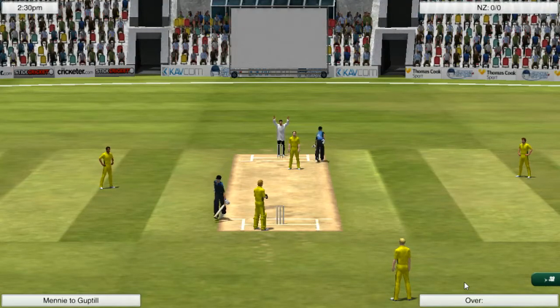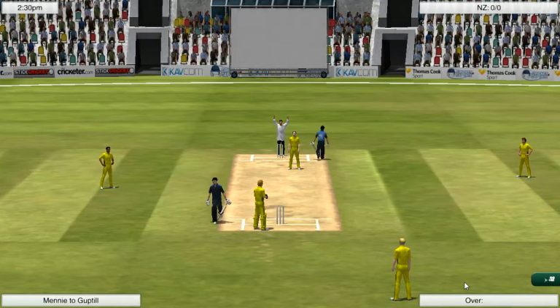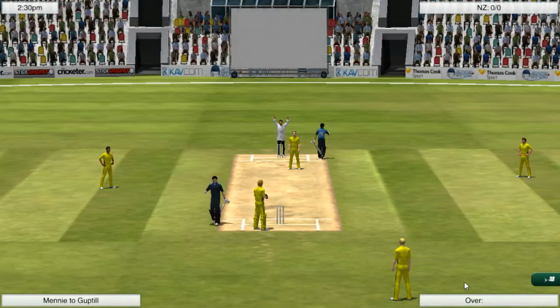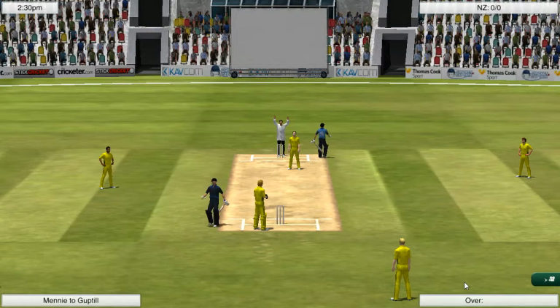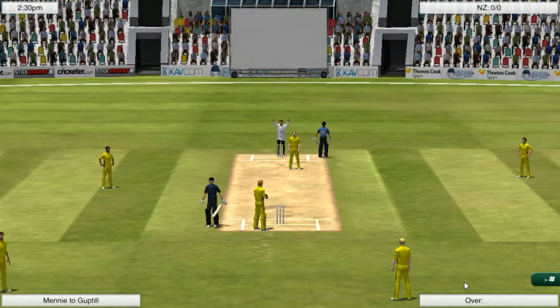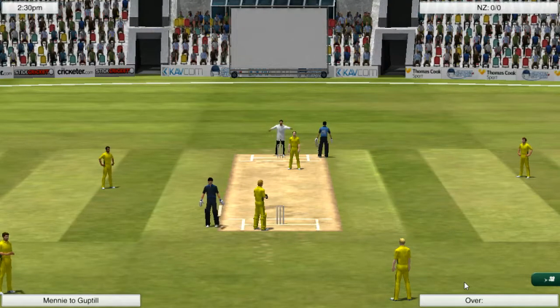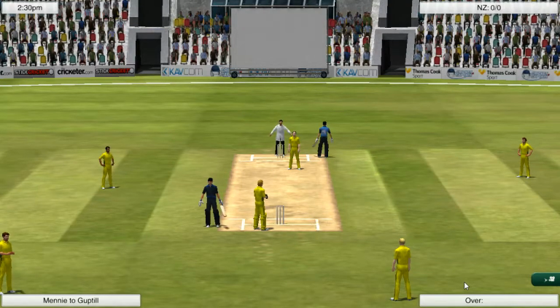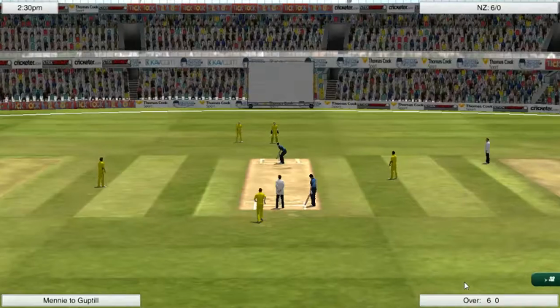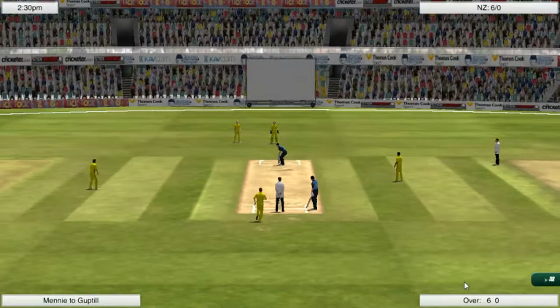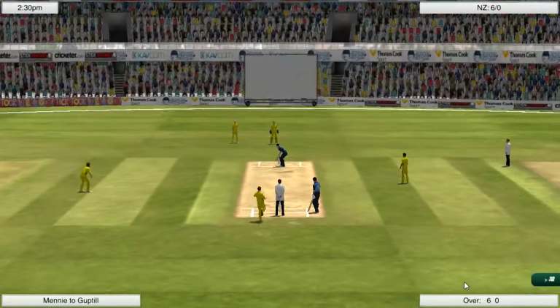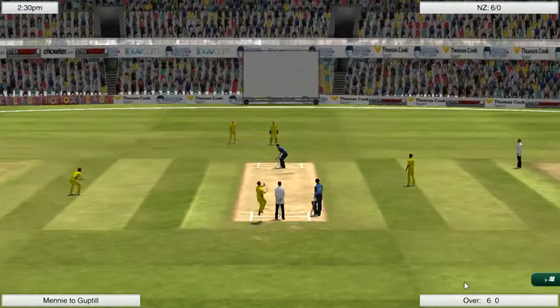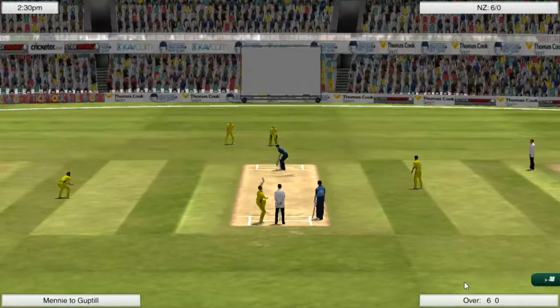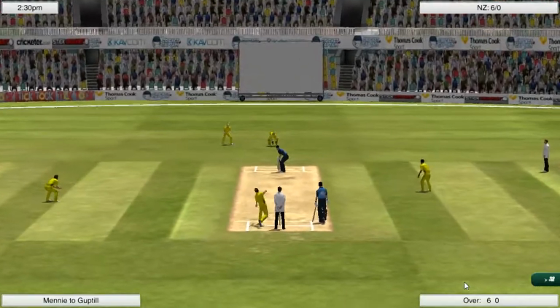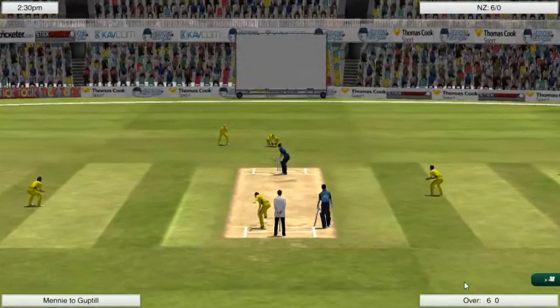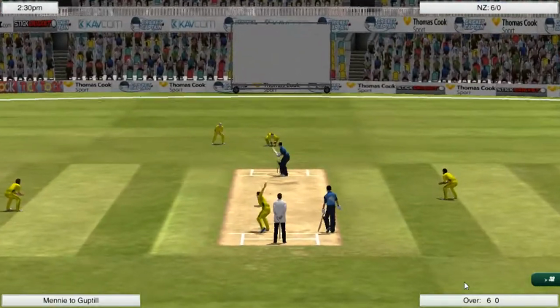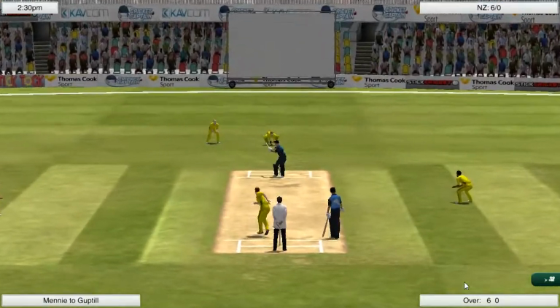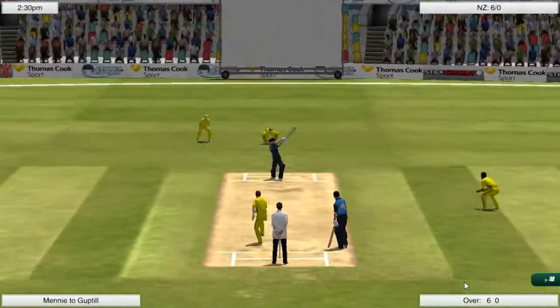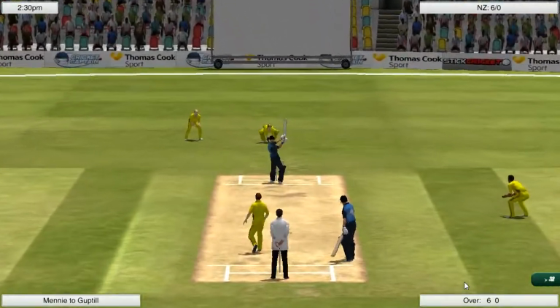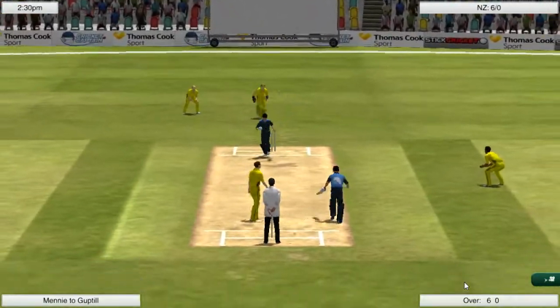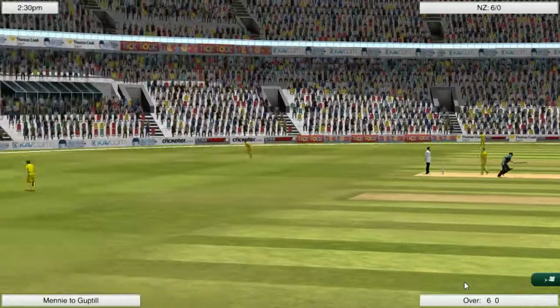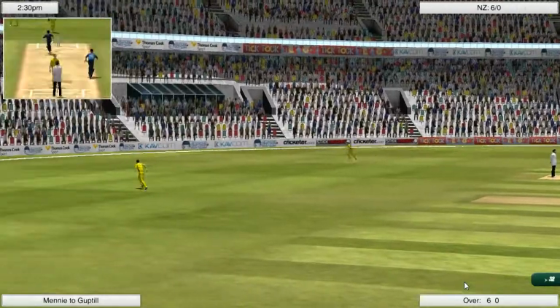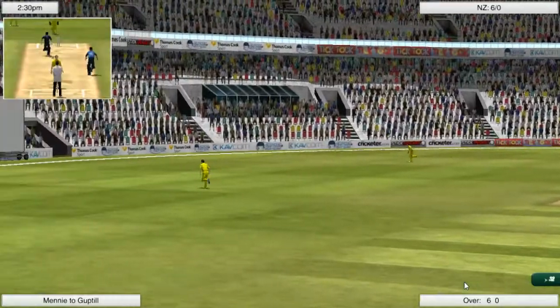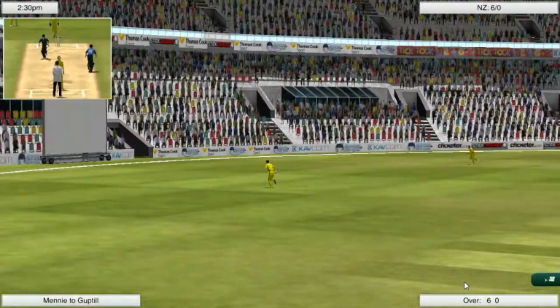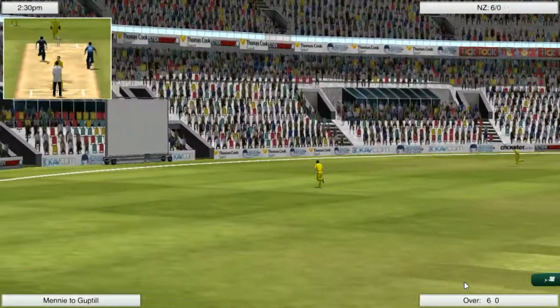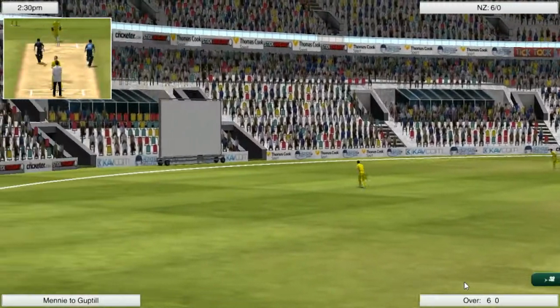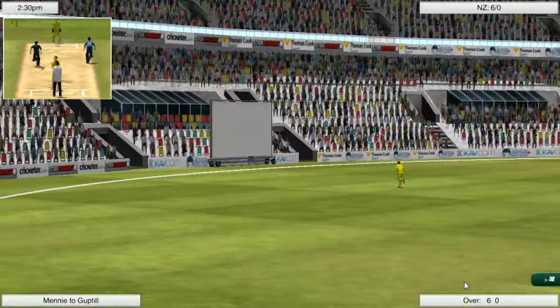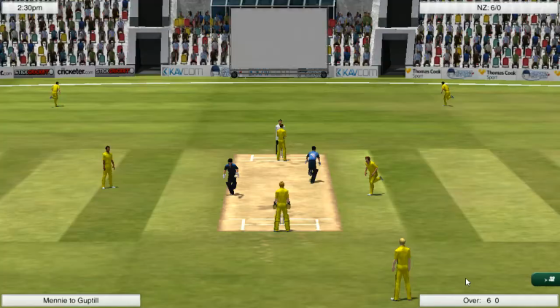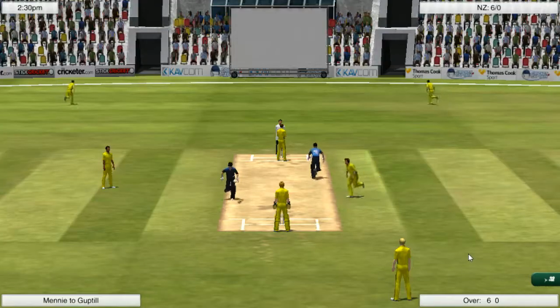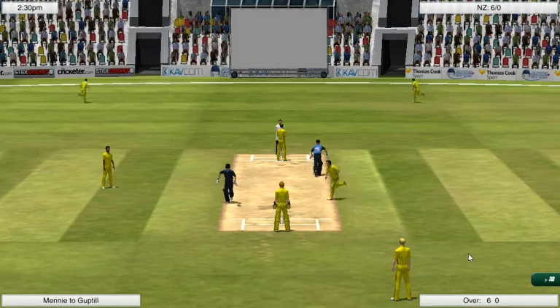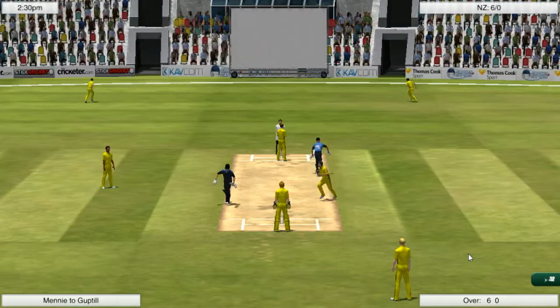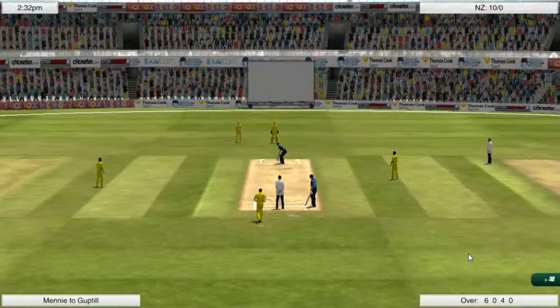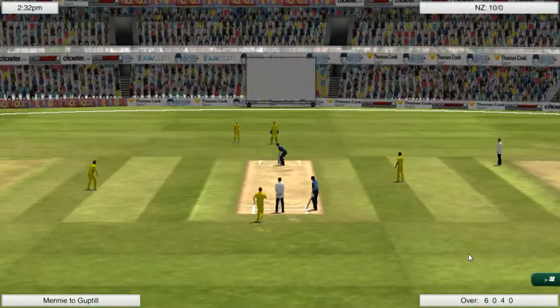And Guptill, you can't get much better than that. Joe Meany on debut gets hit for a six first ball and Guptill does seem to be on fire.